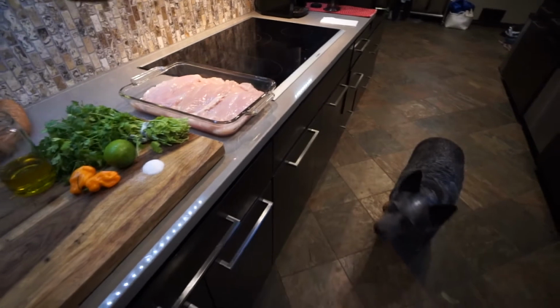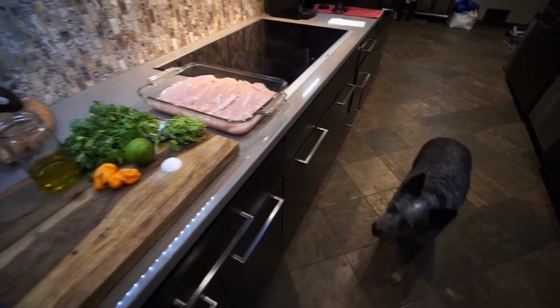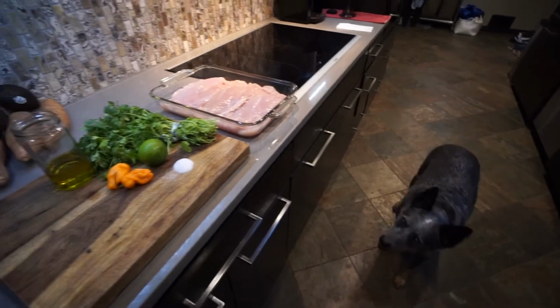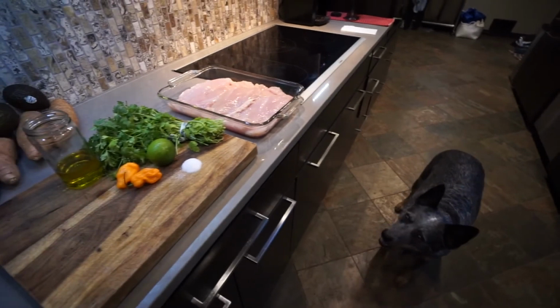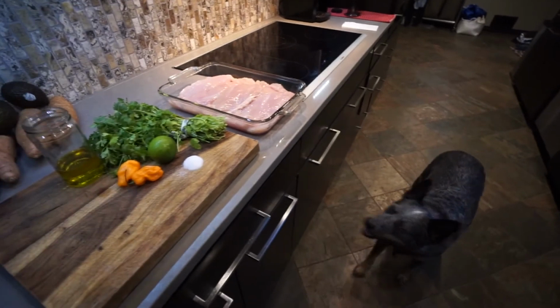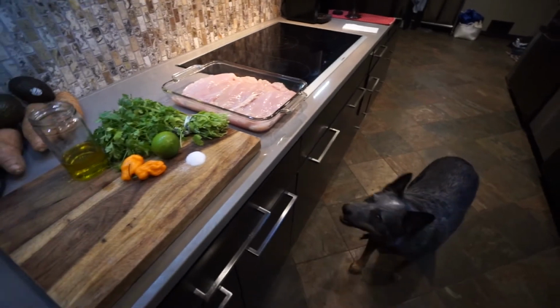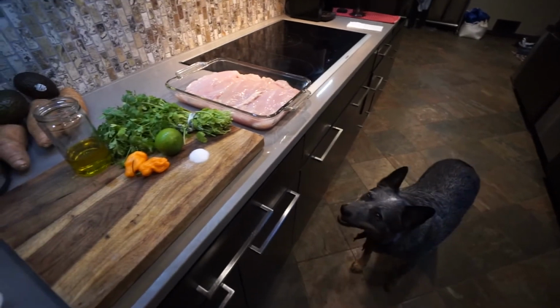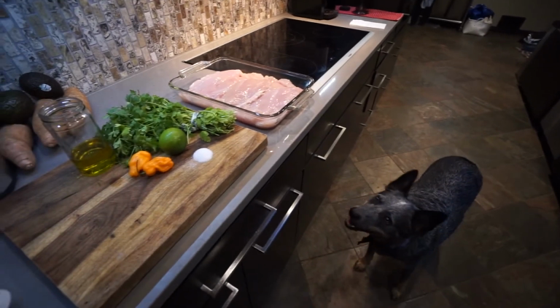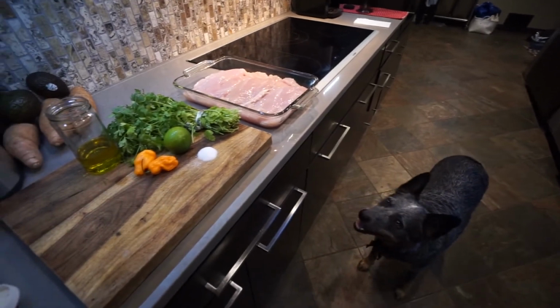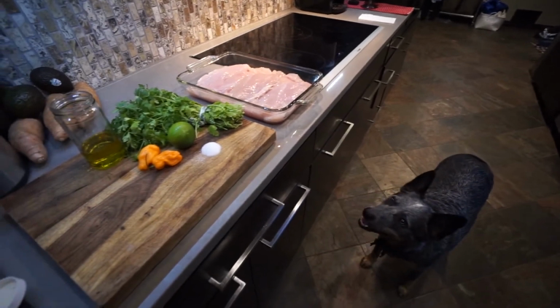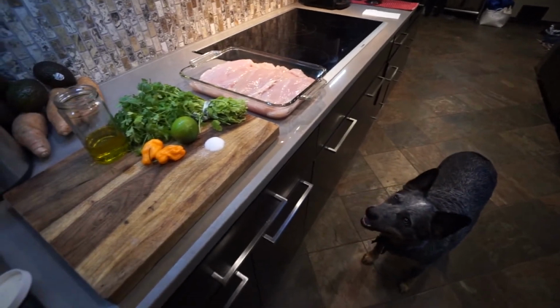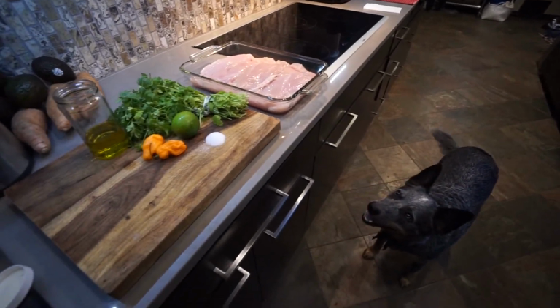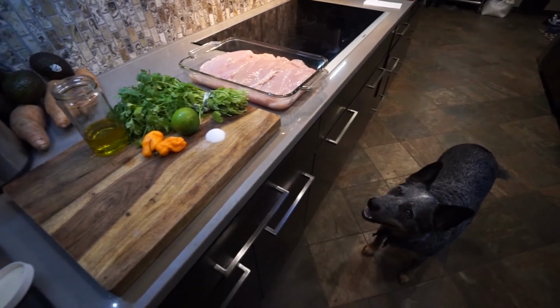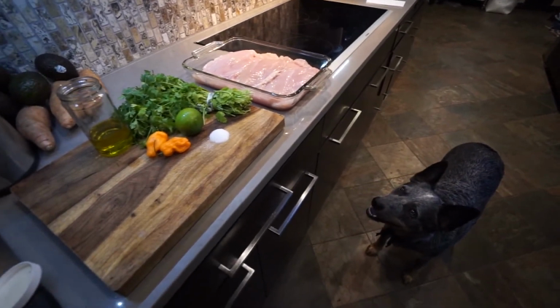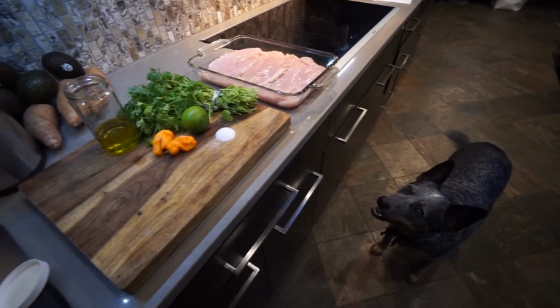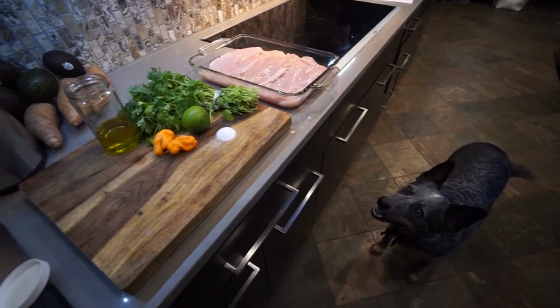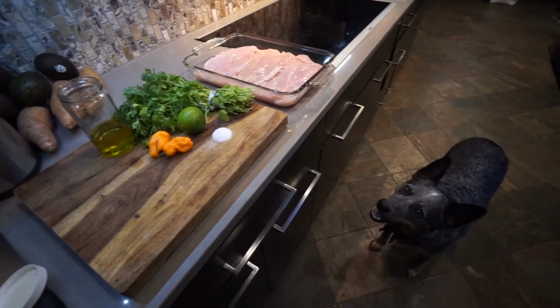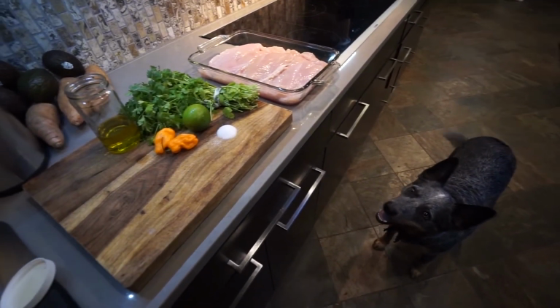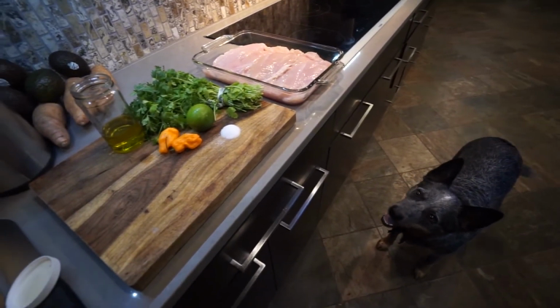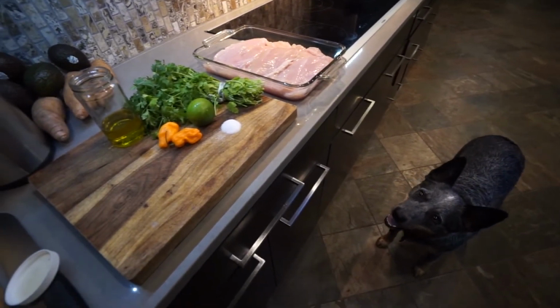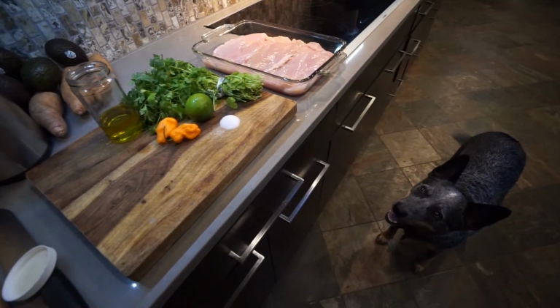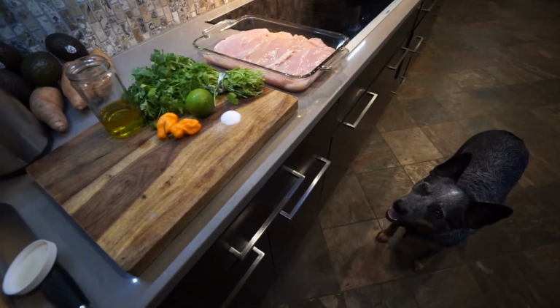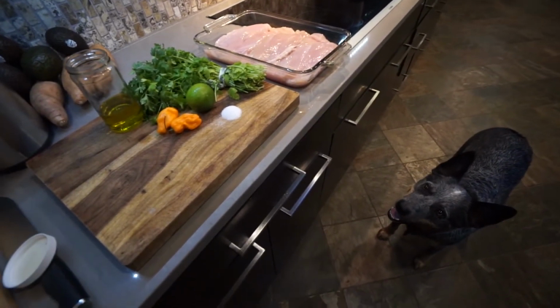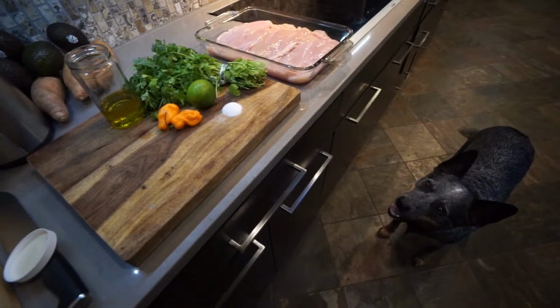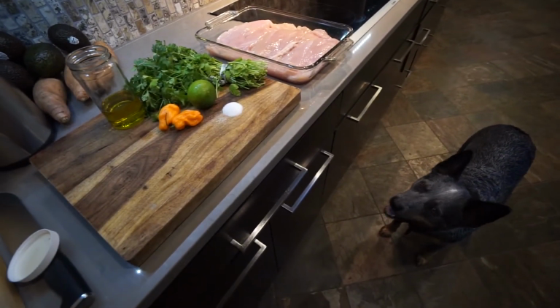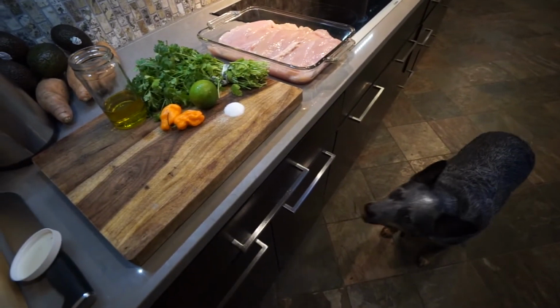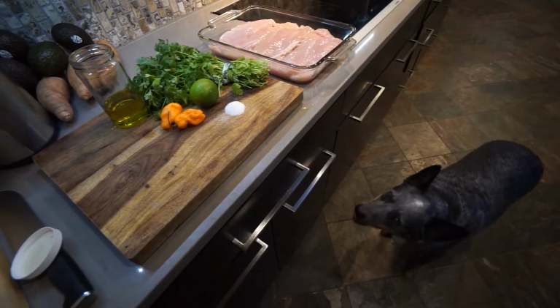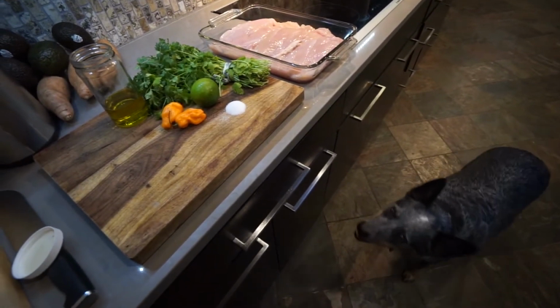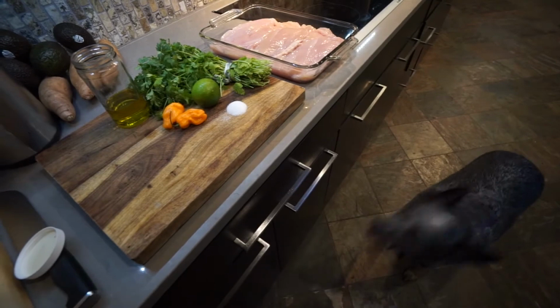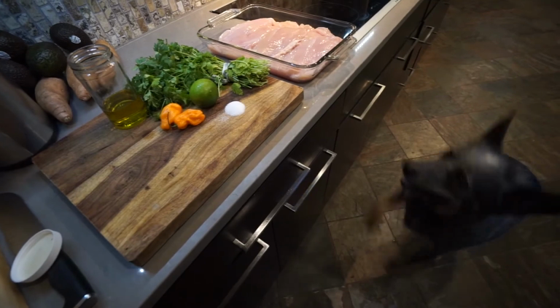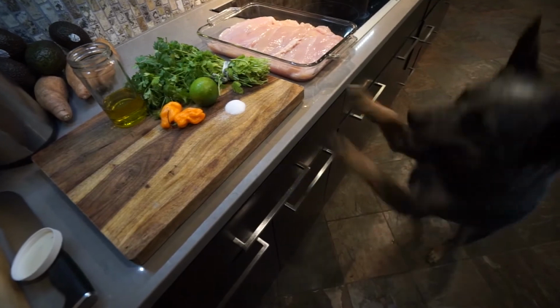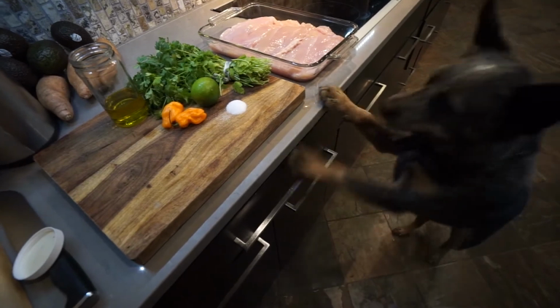Today we are going to cook some habanero cilantro lime chicken. Let's check it out.